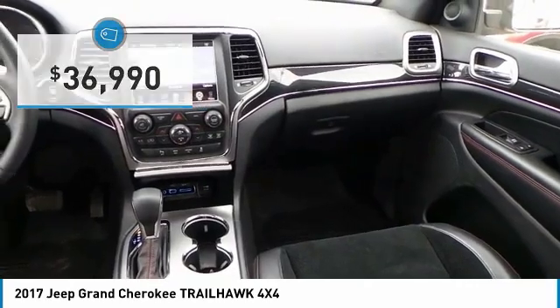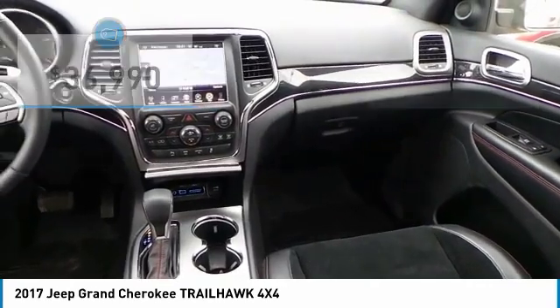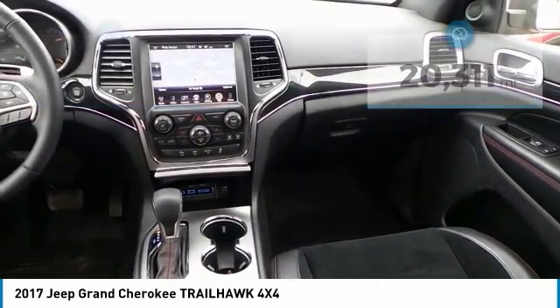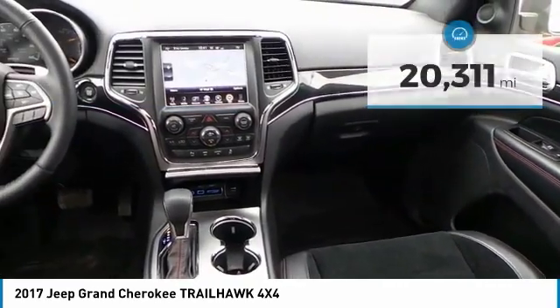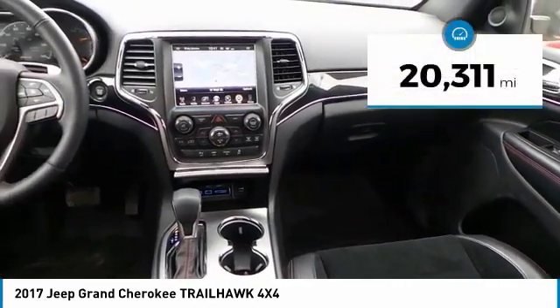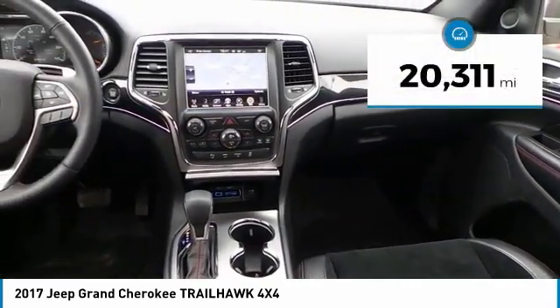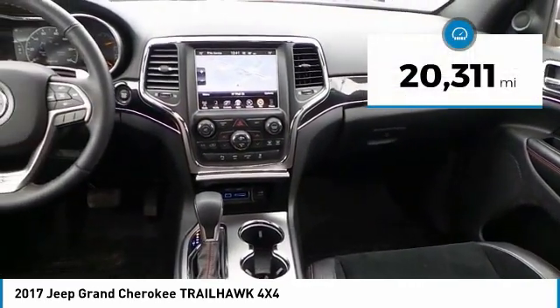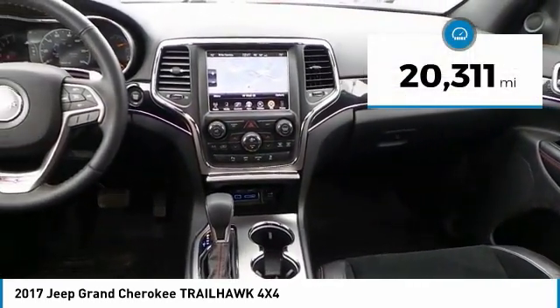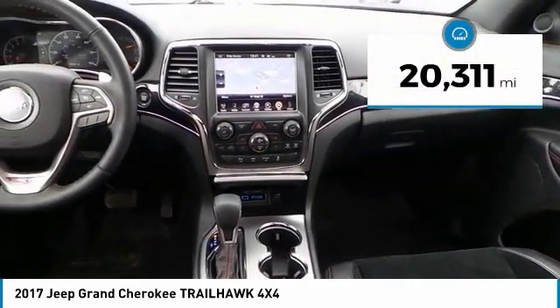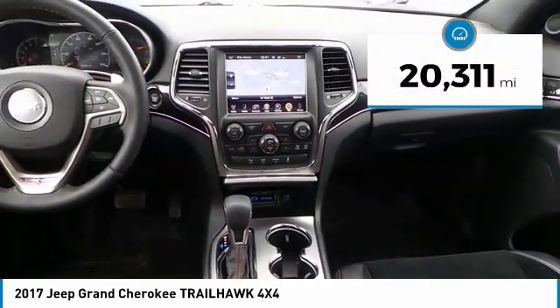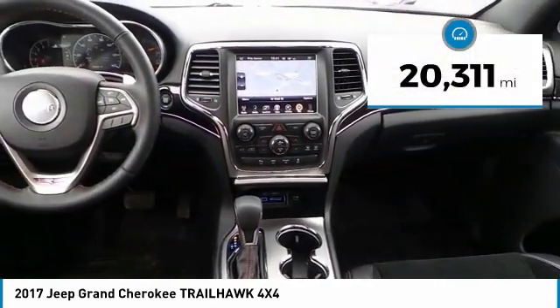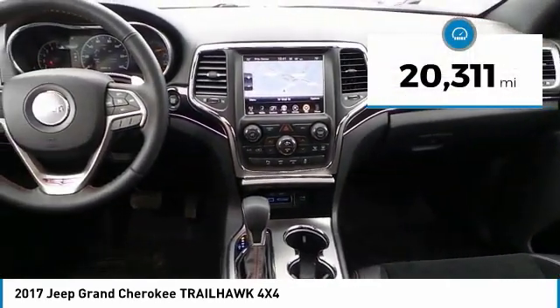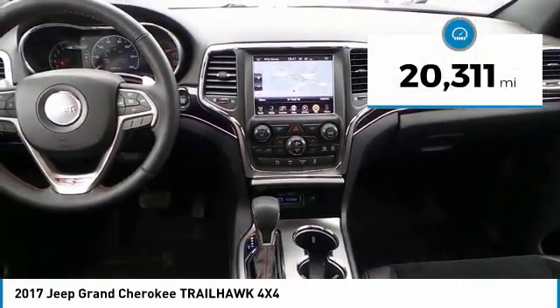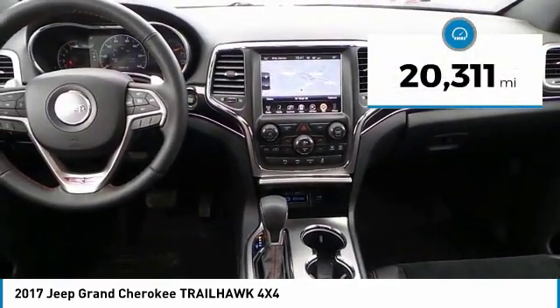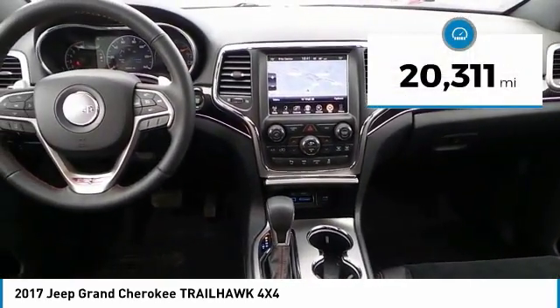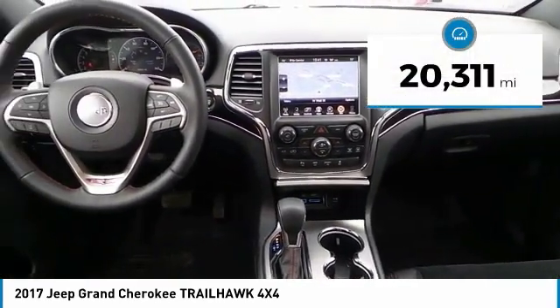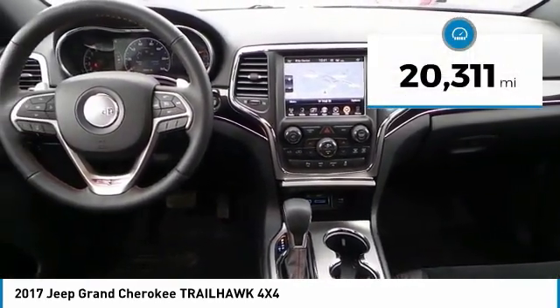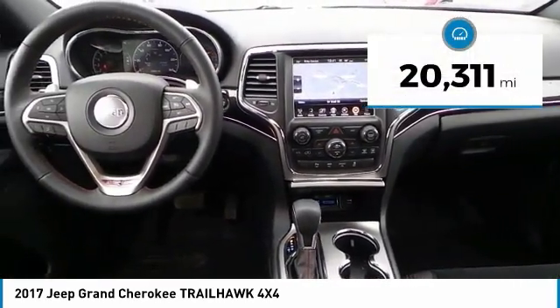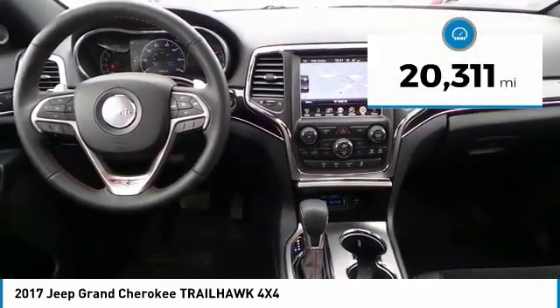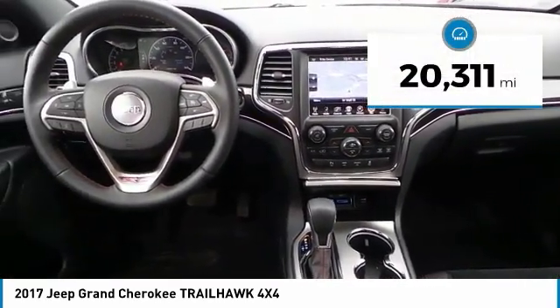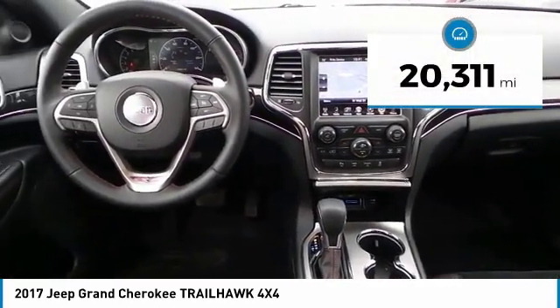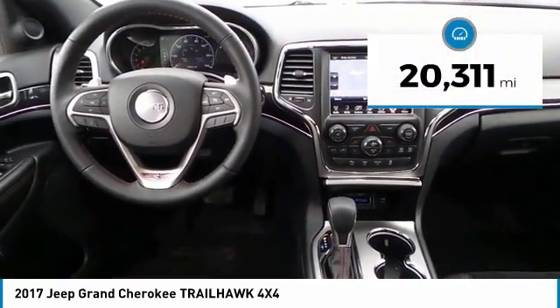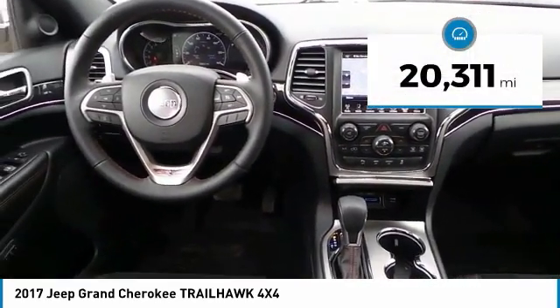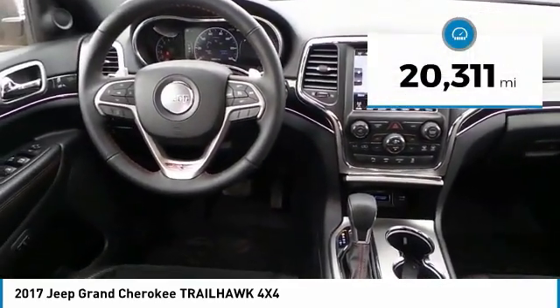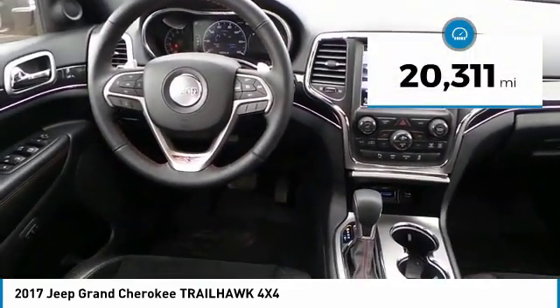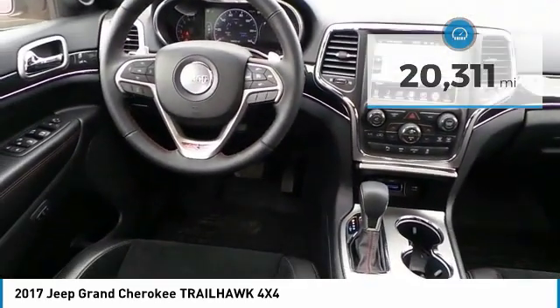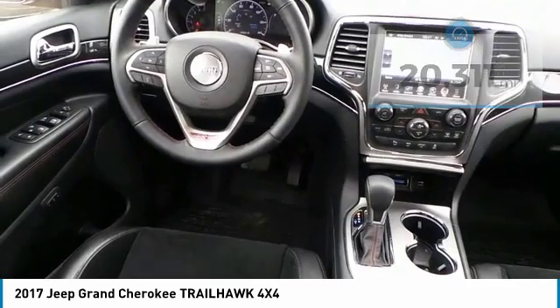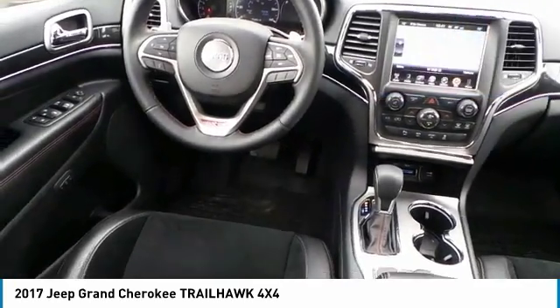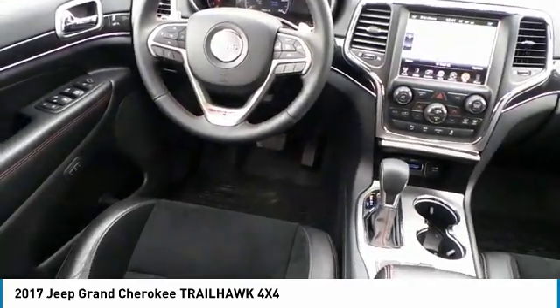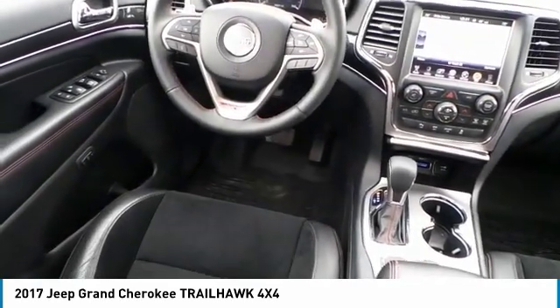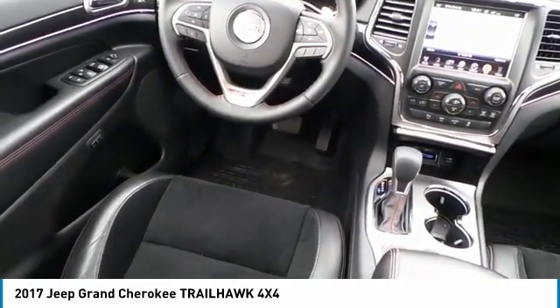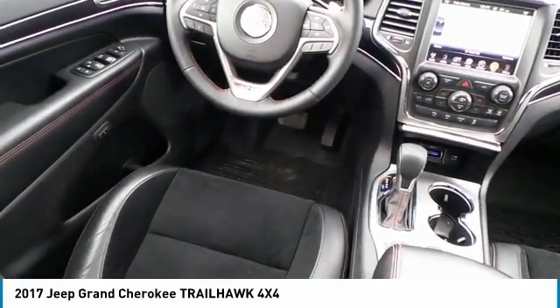This vehicle has less than 25,000 miles. Your new ride is just a phone call away.